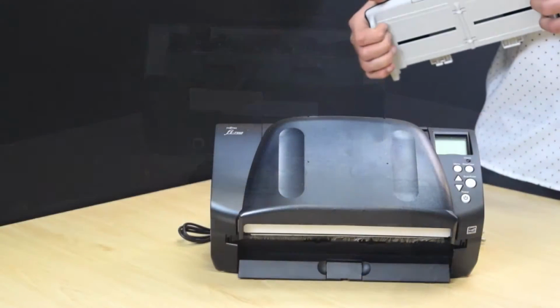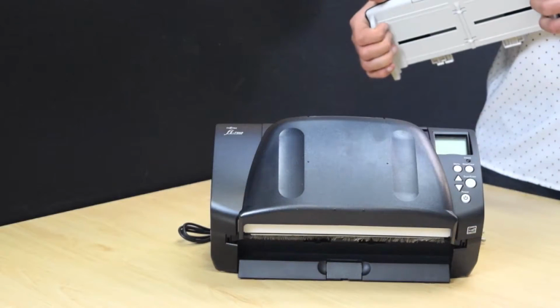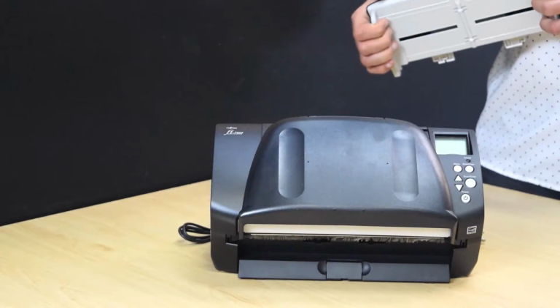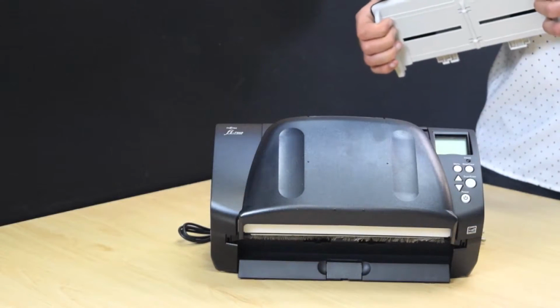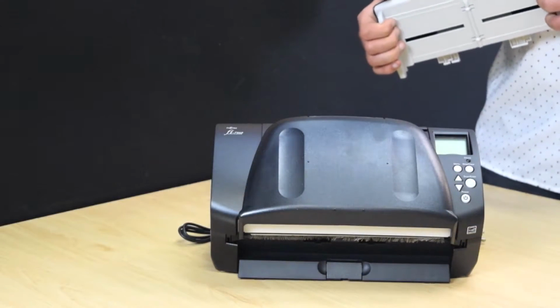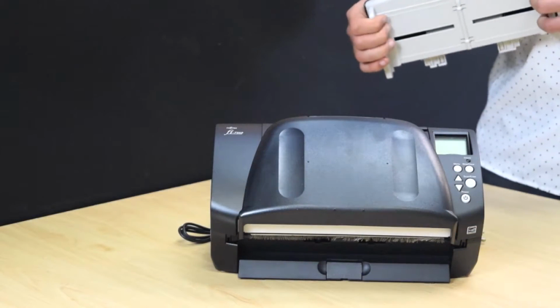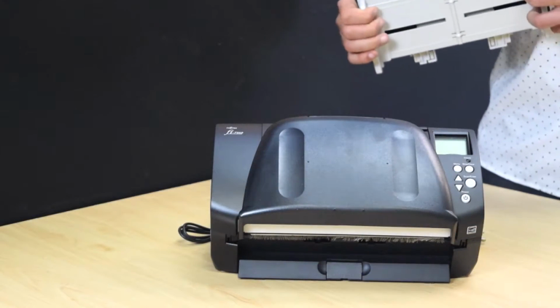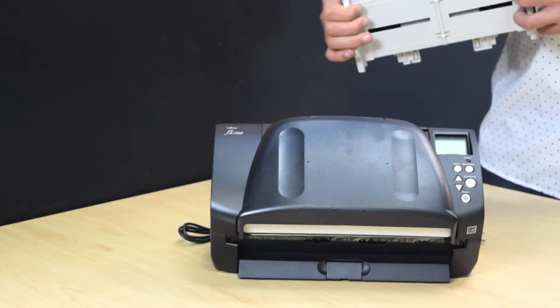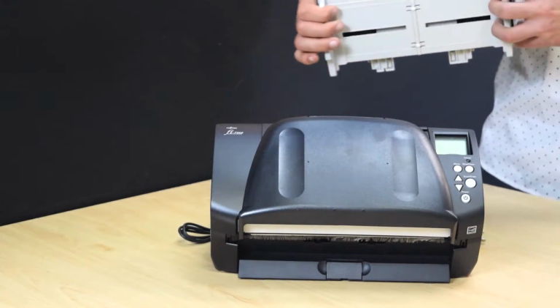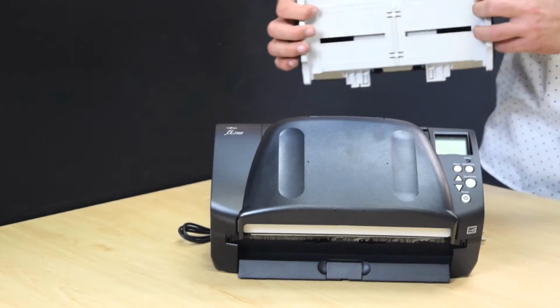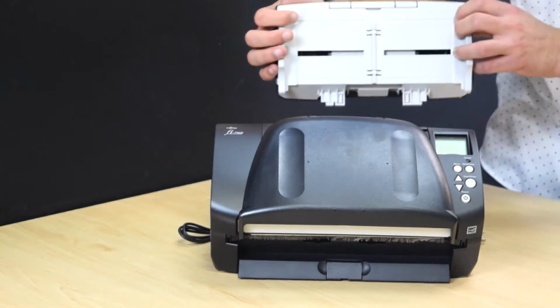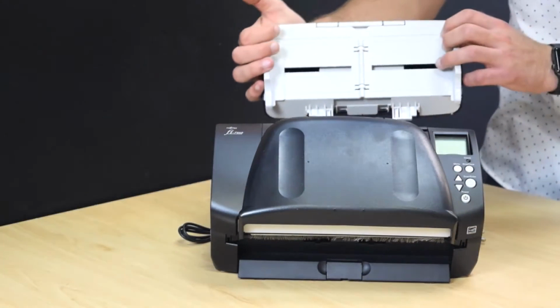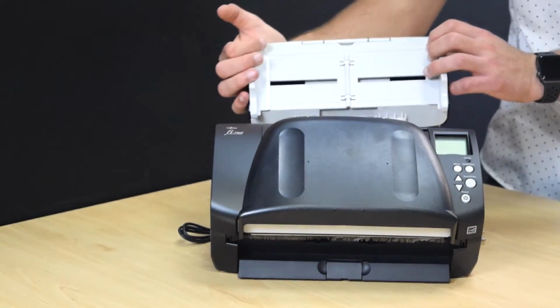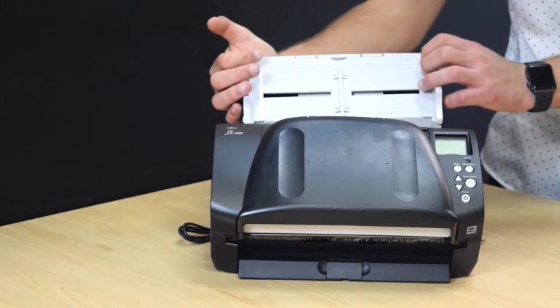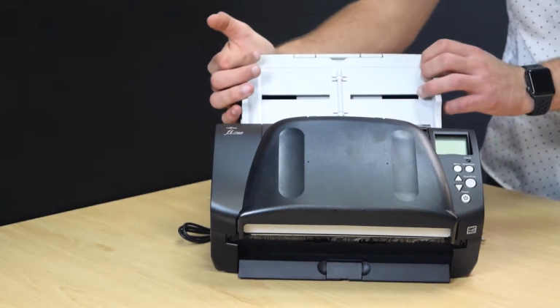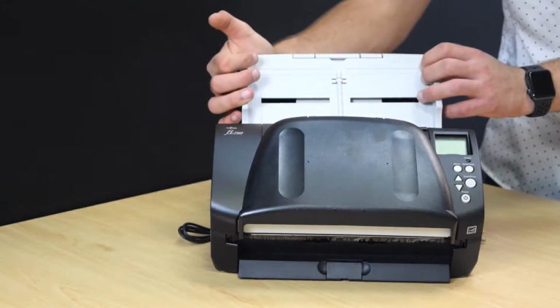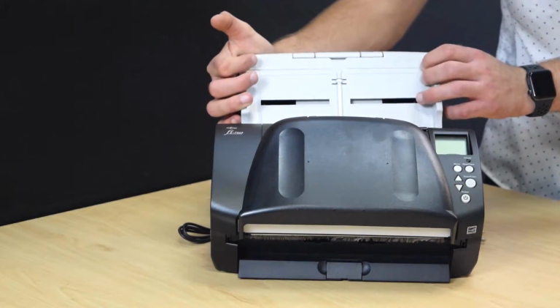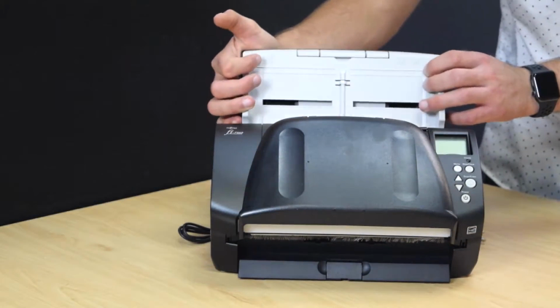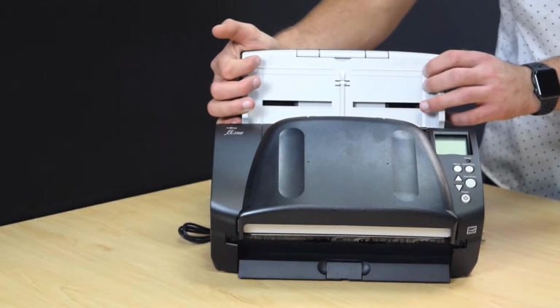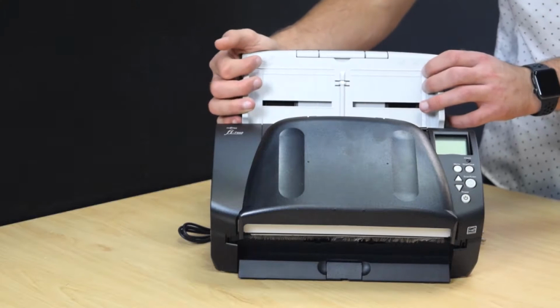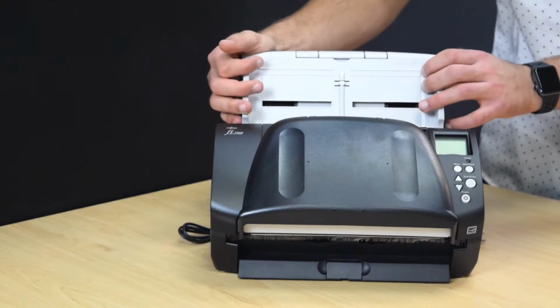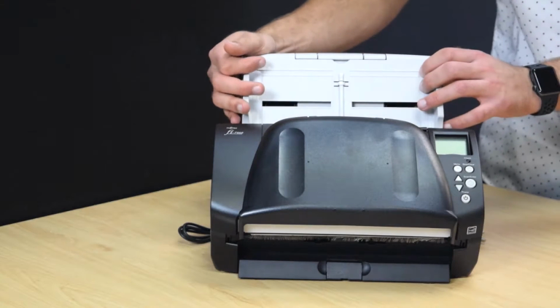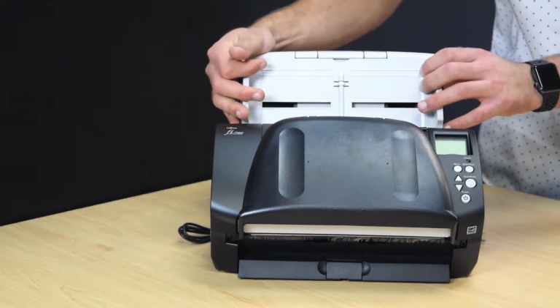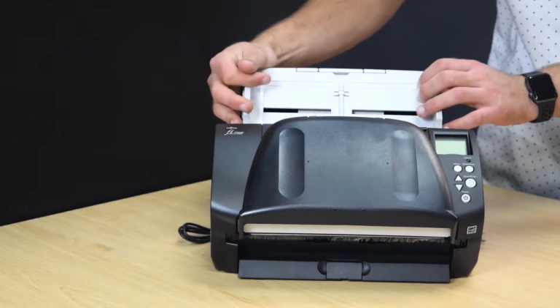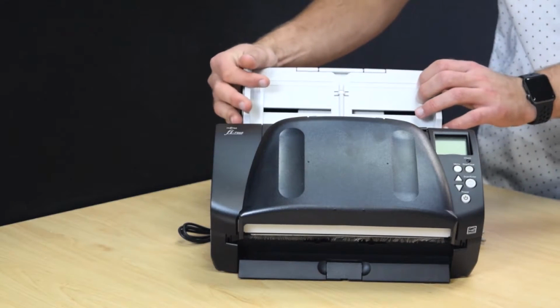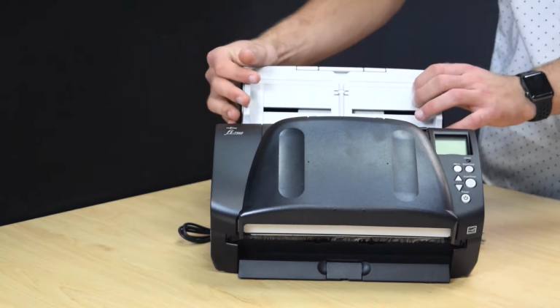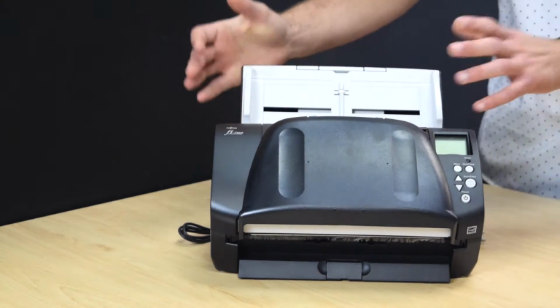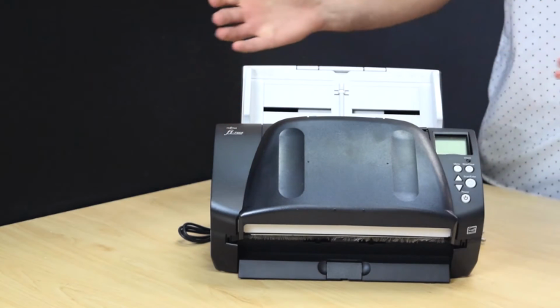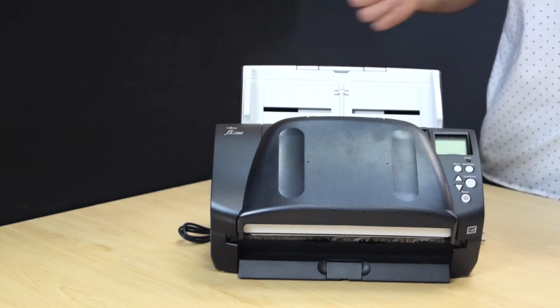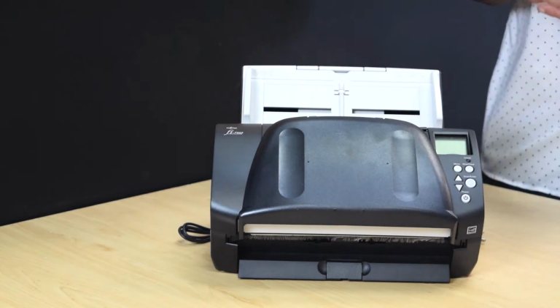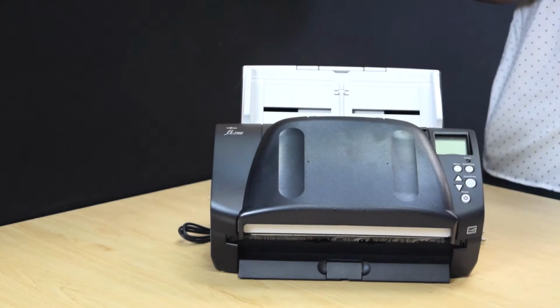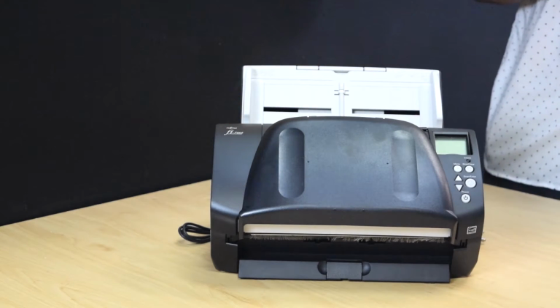To attach the input tray, line the prongs up, hook them in, and lay the tray flat.